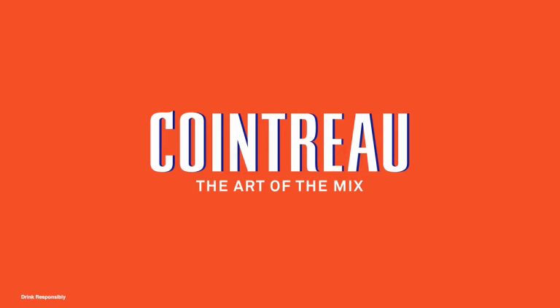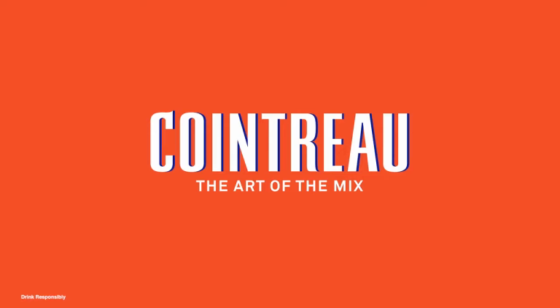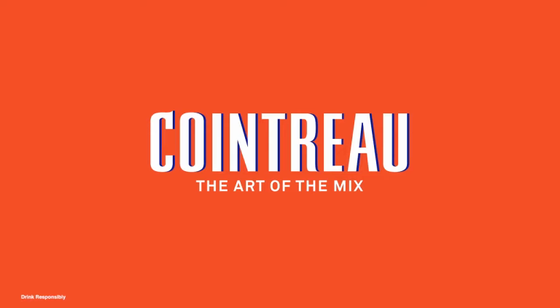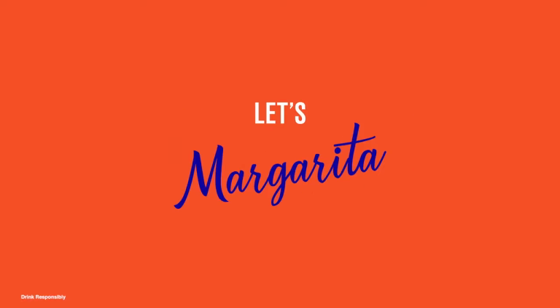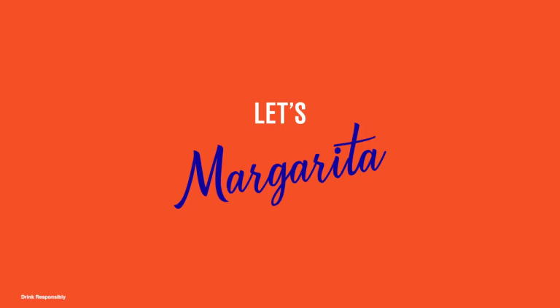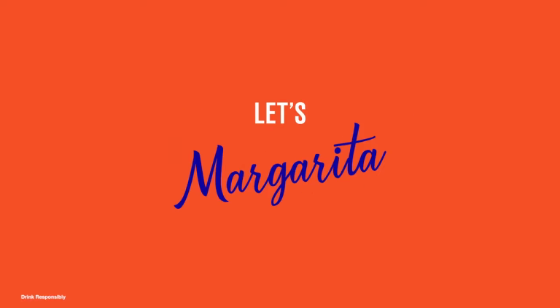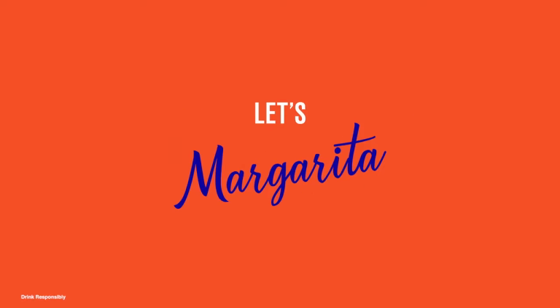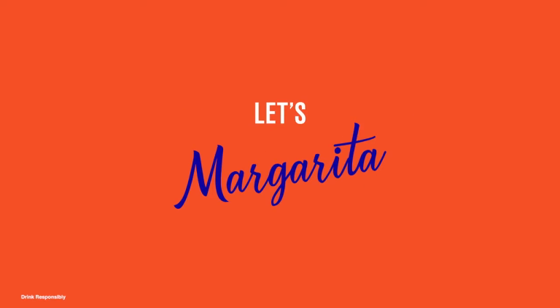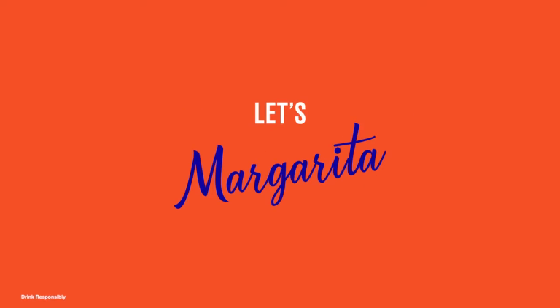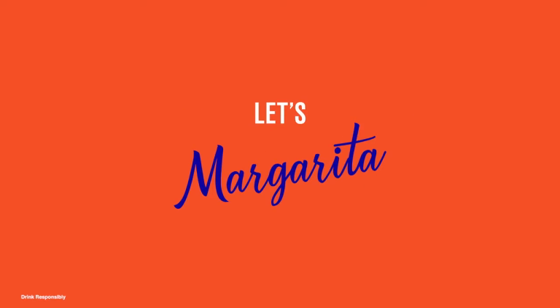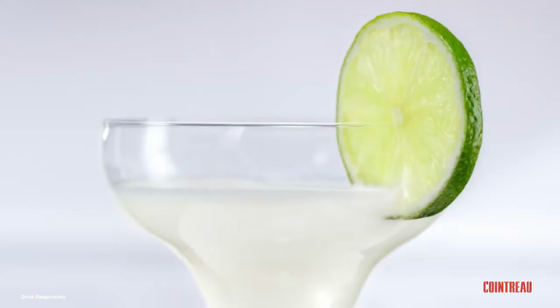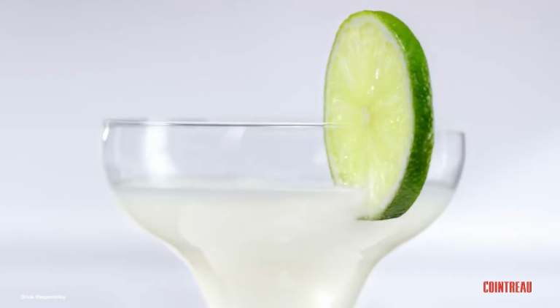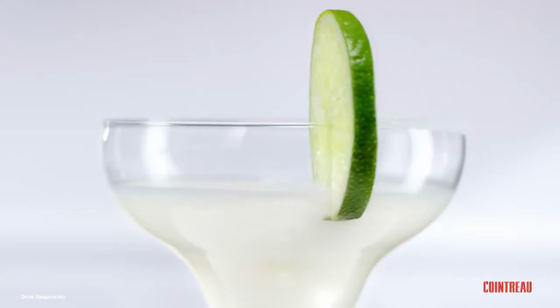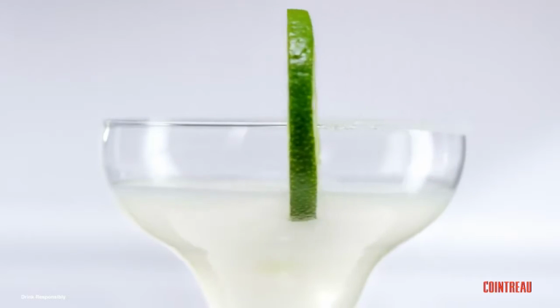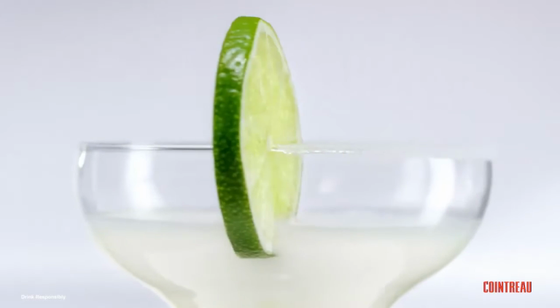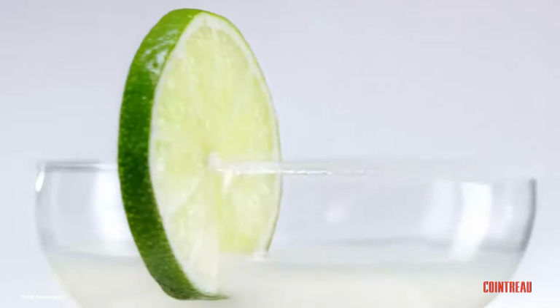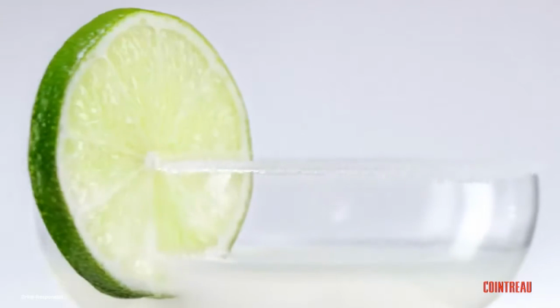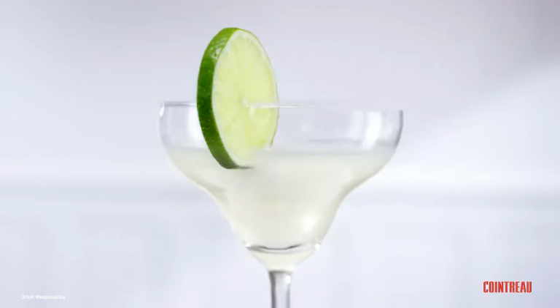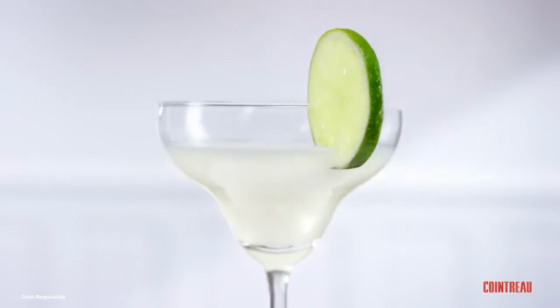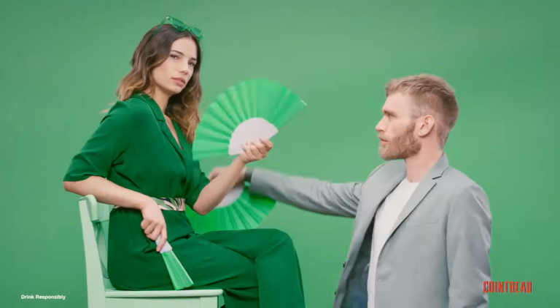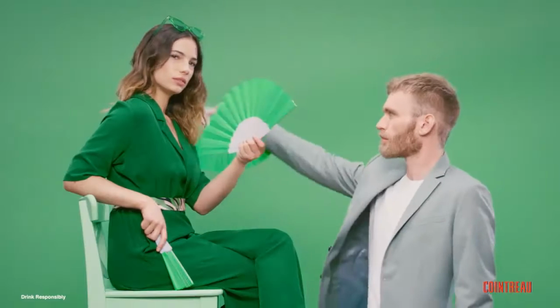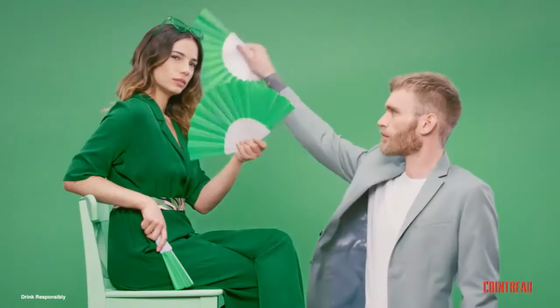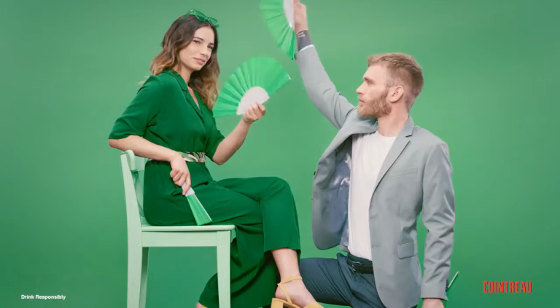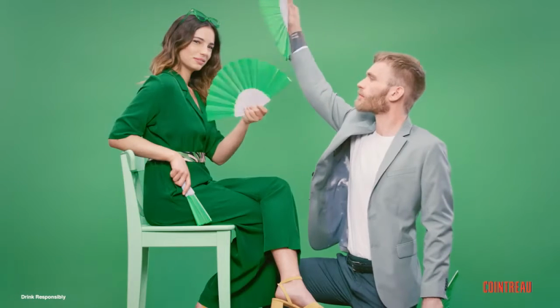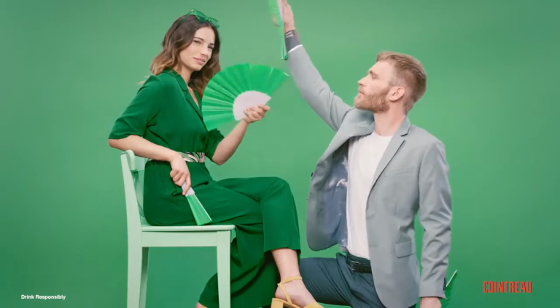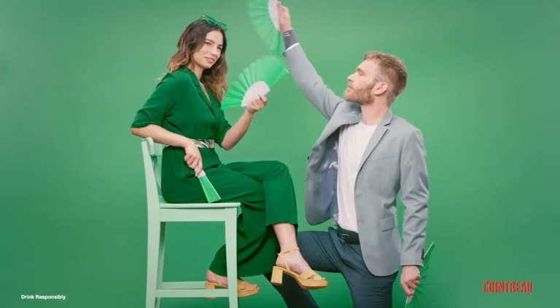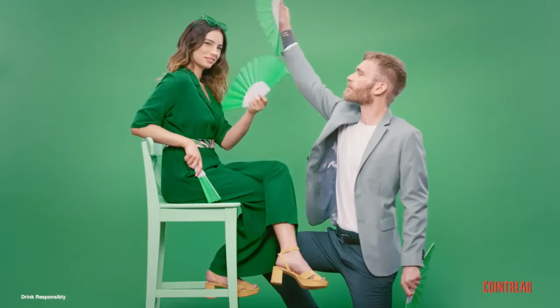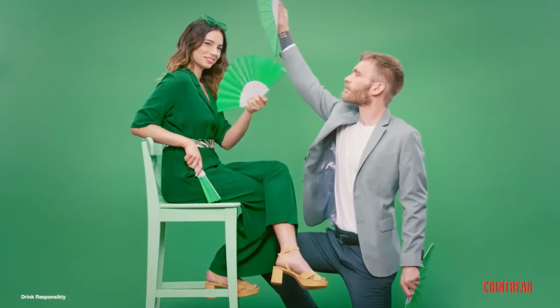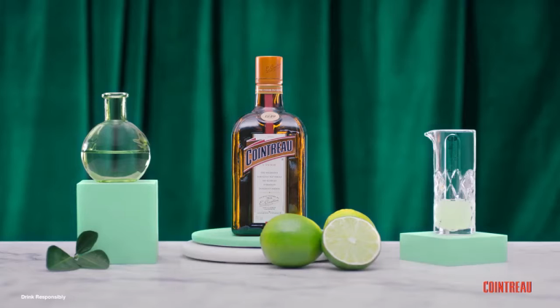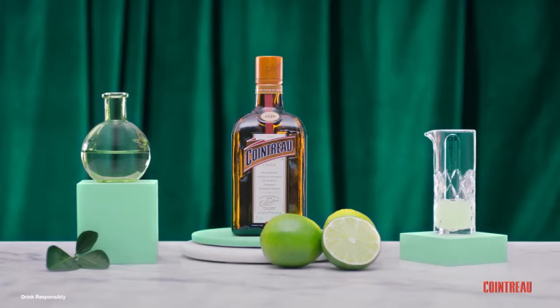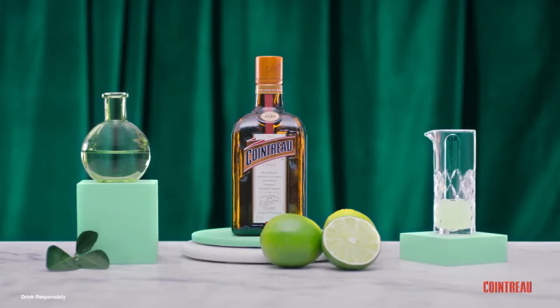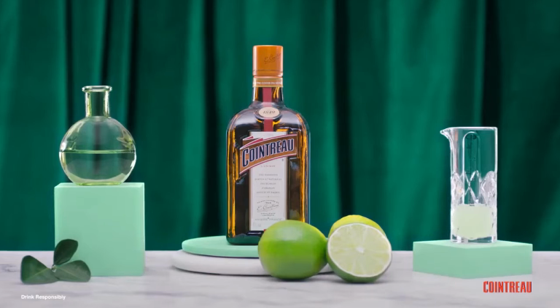Hey there! Zest up your life with the original margarita cocktail. Here's what you'll need.